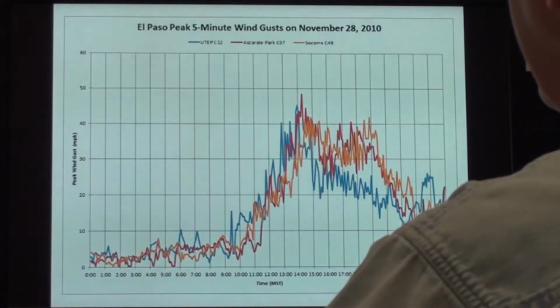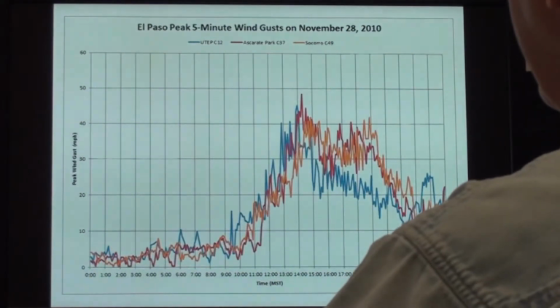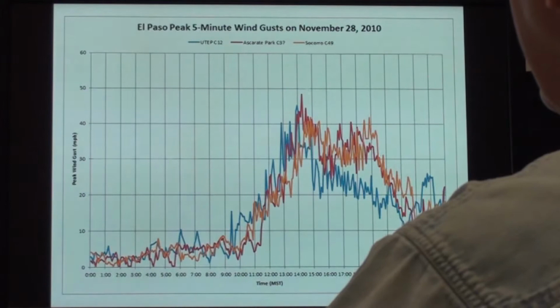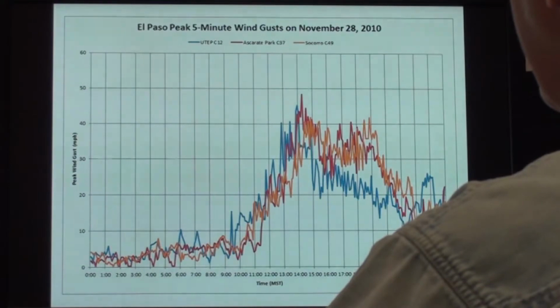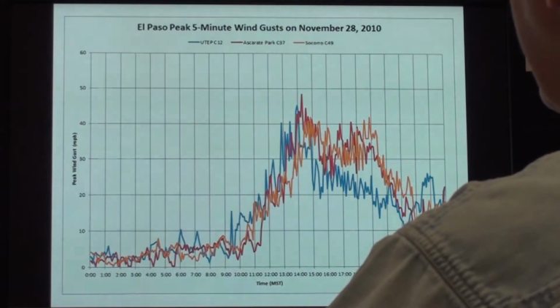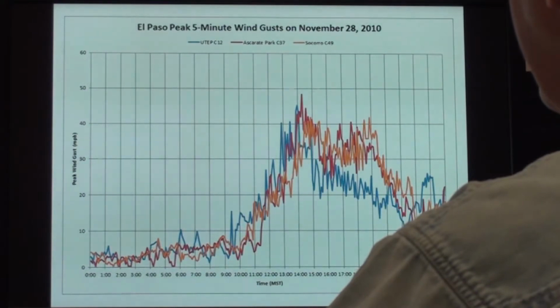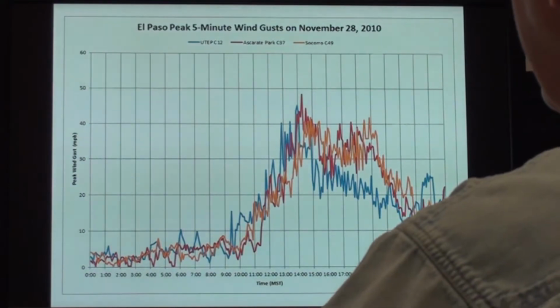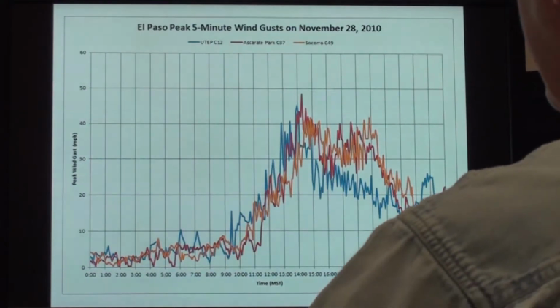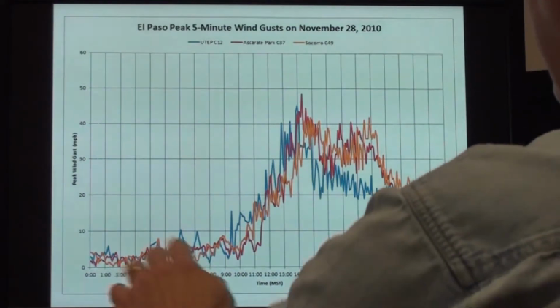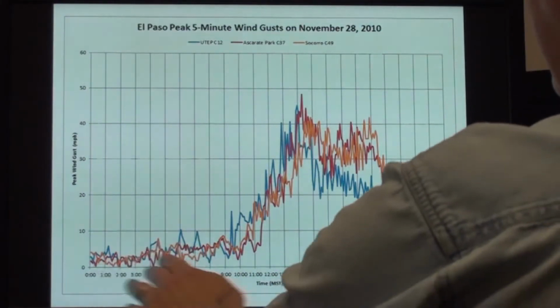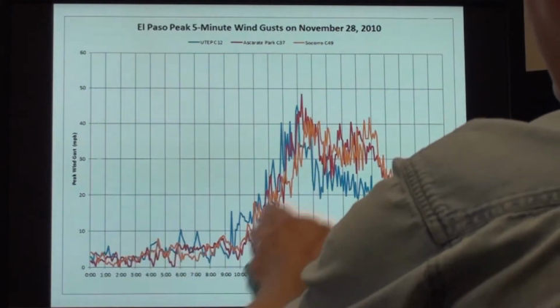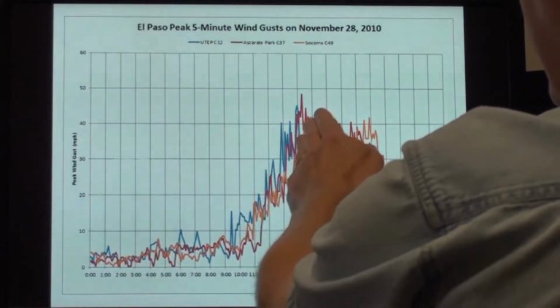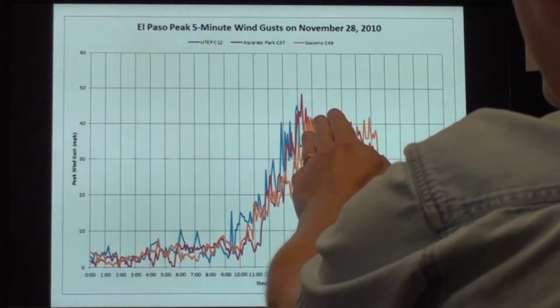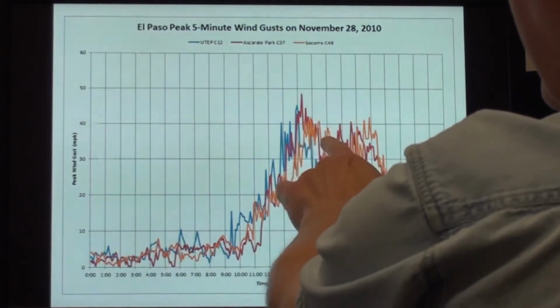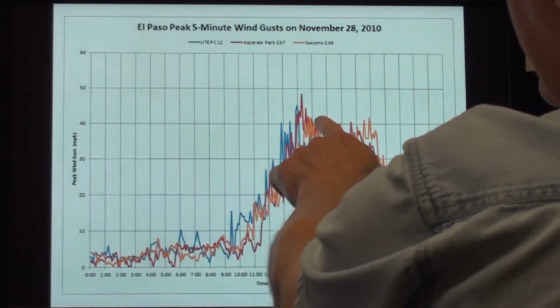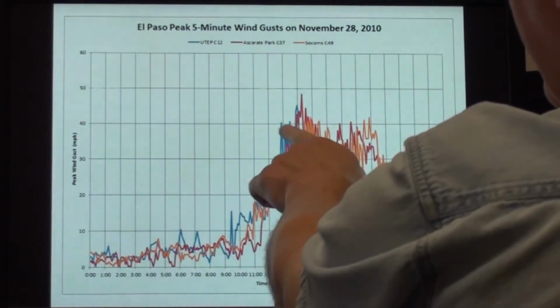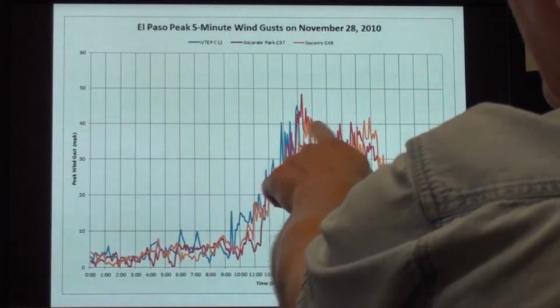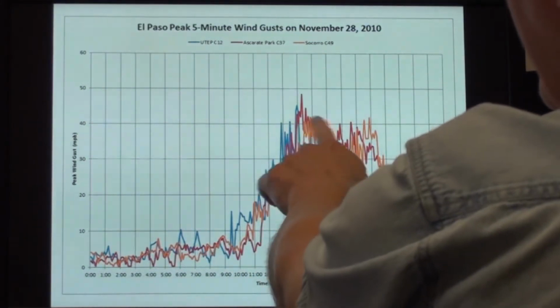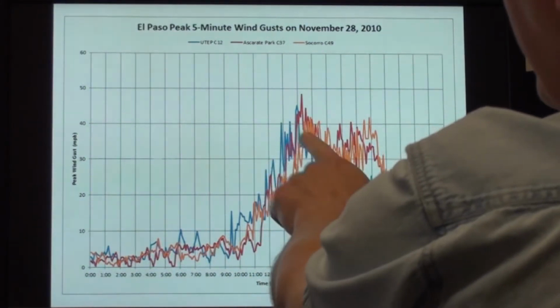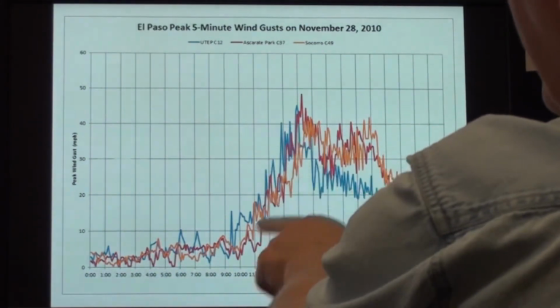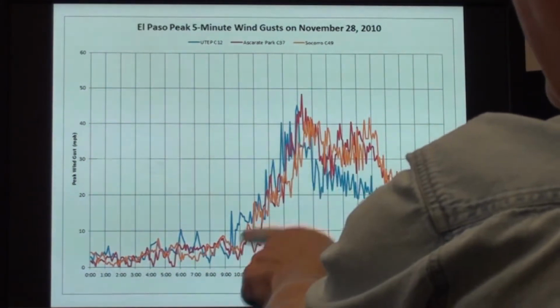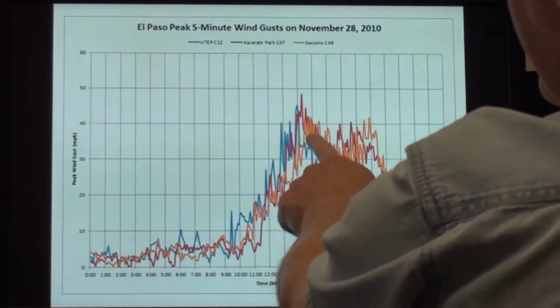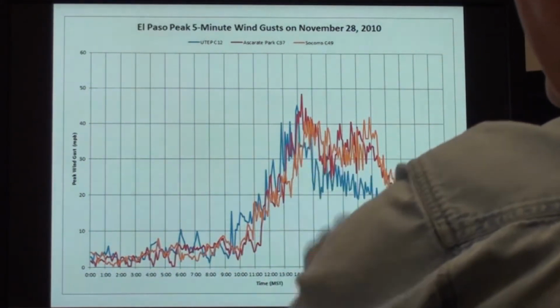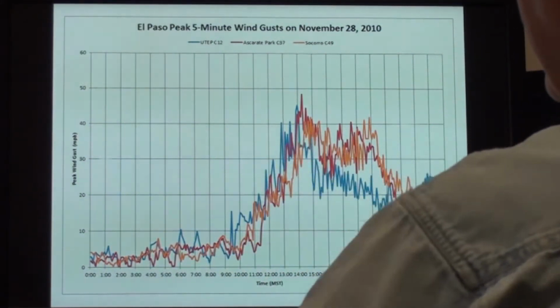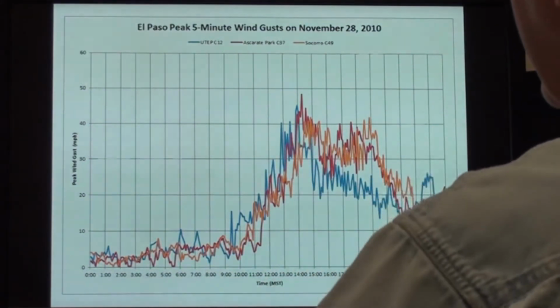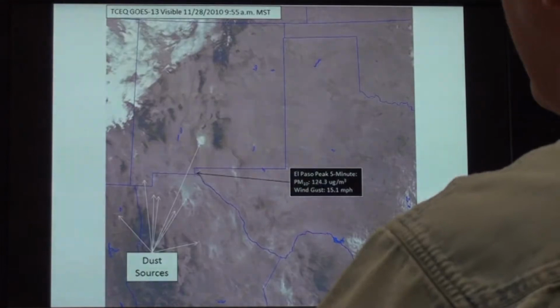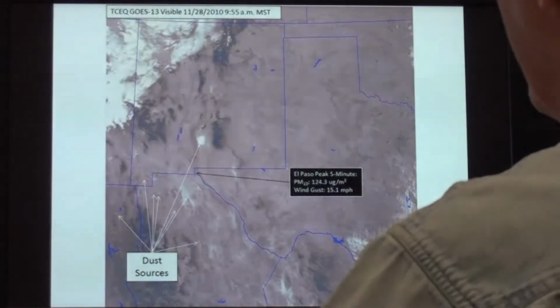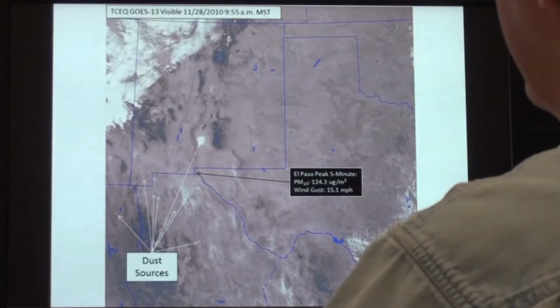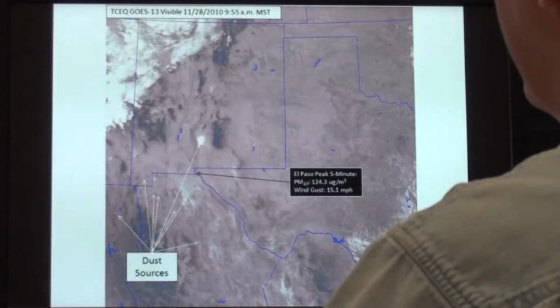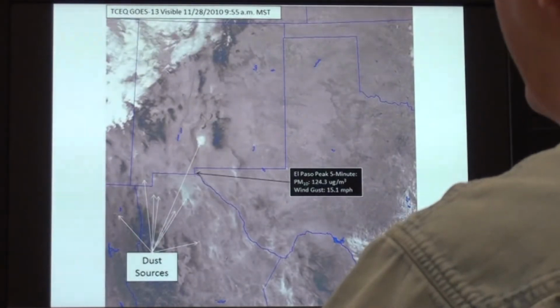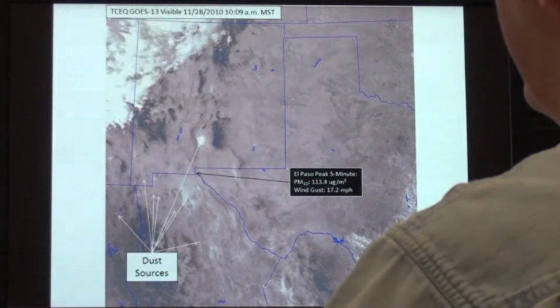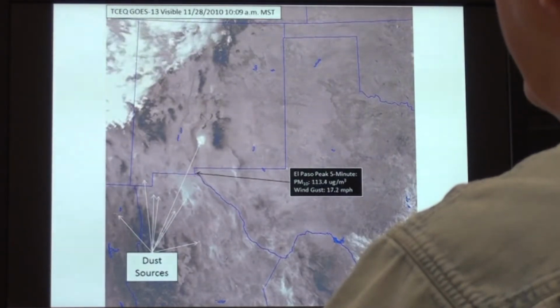This is a closer look at the wind gusts, which are also gusting over 40 miles per hour on this day. So you get strong winds to drive the dust.